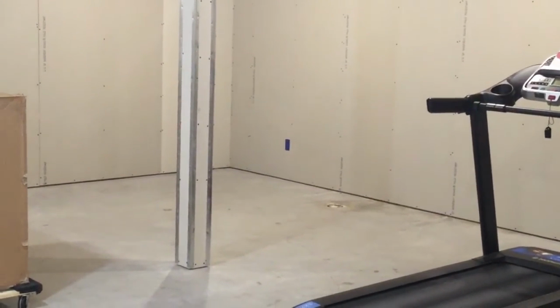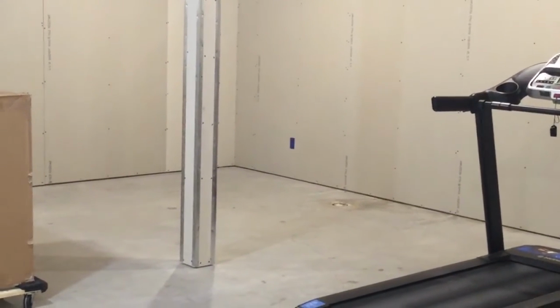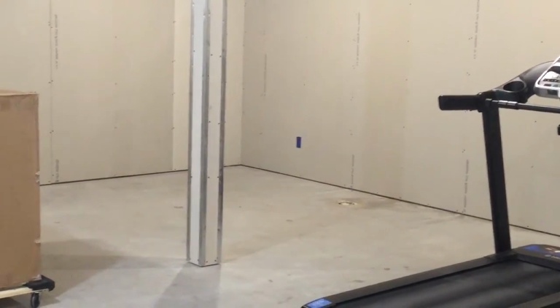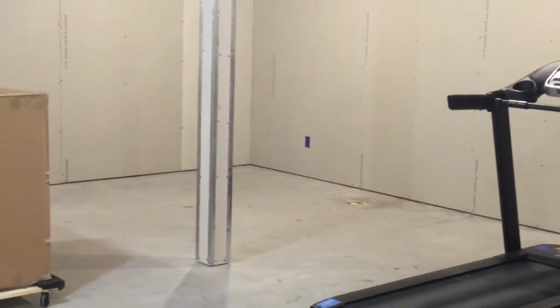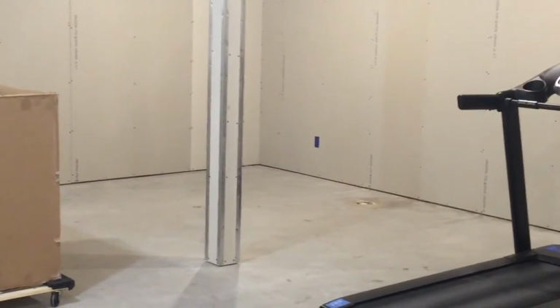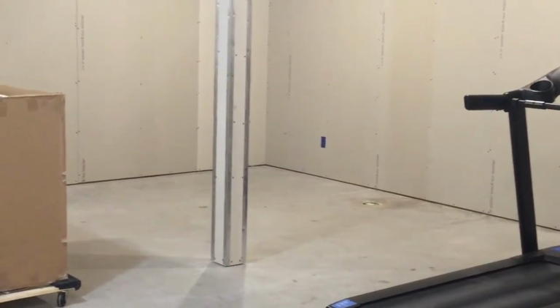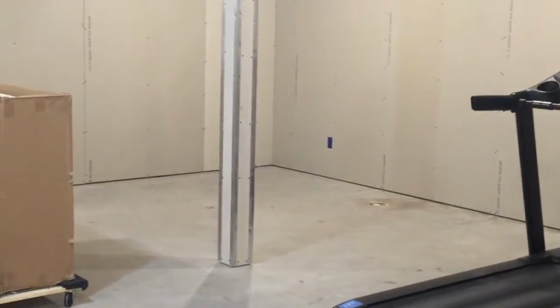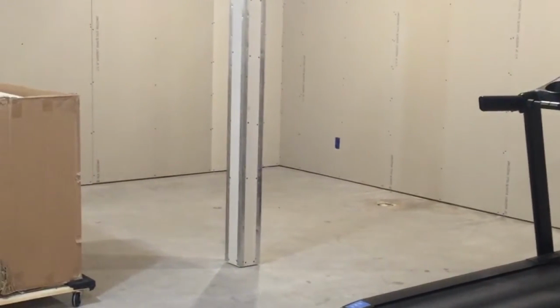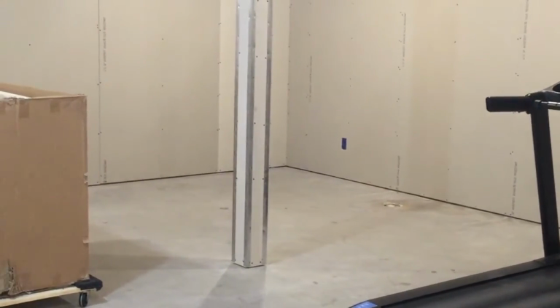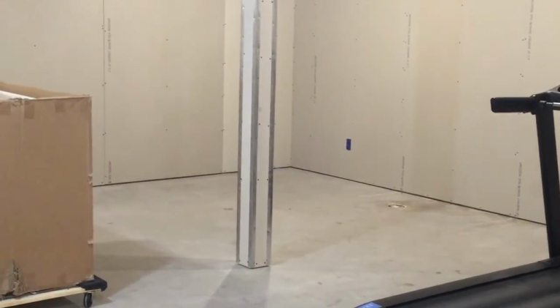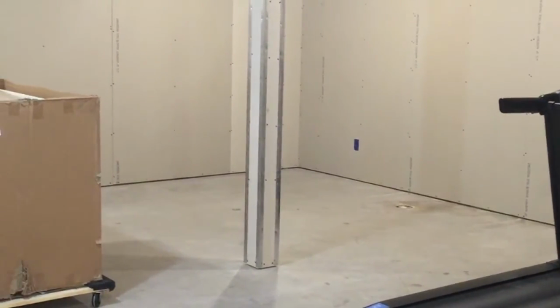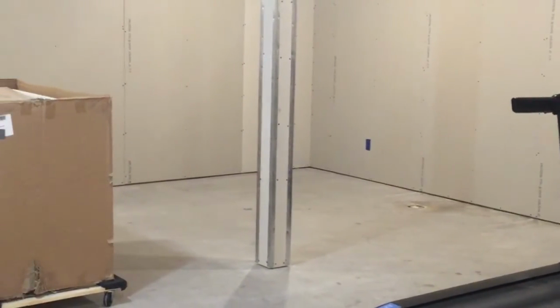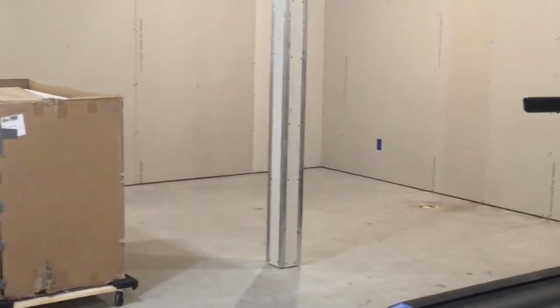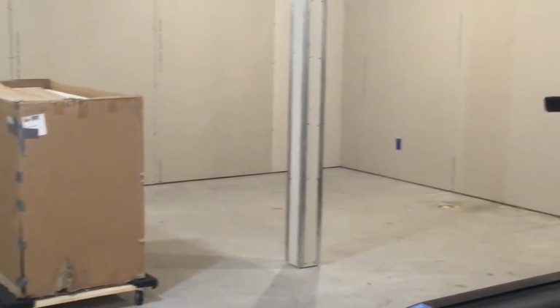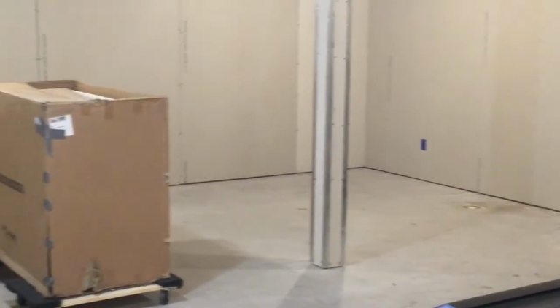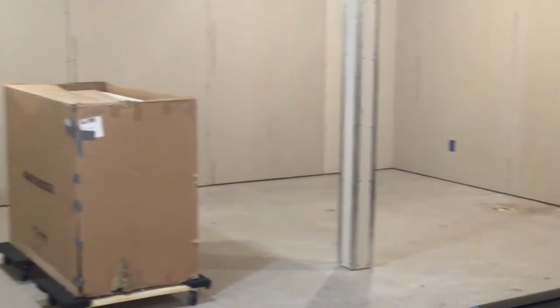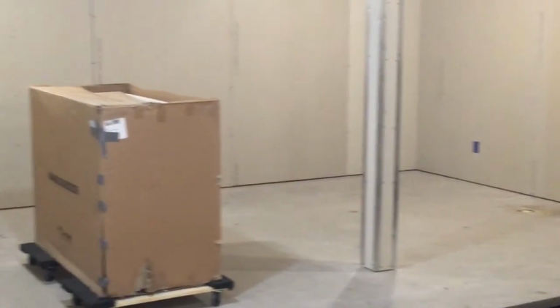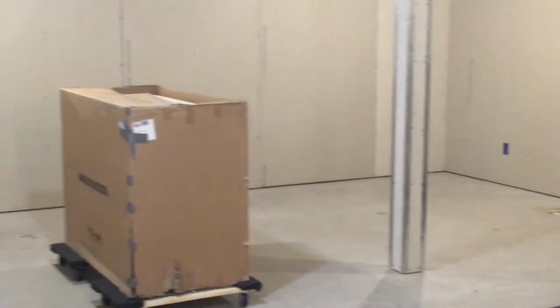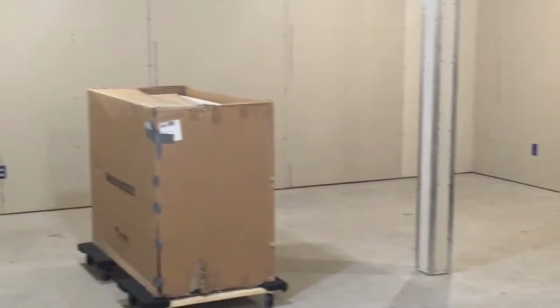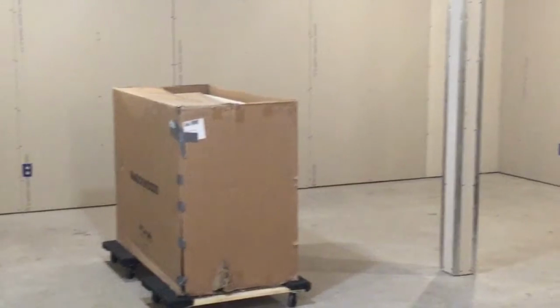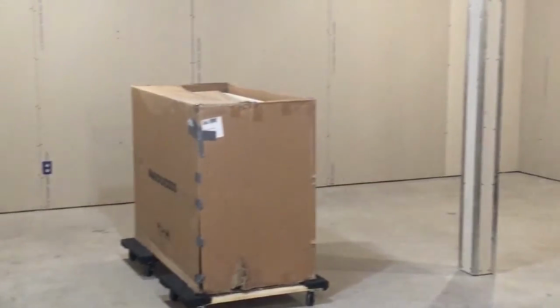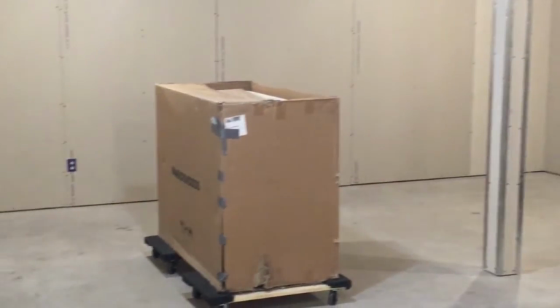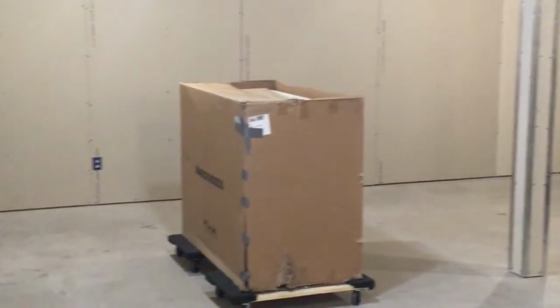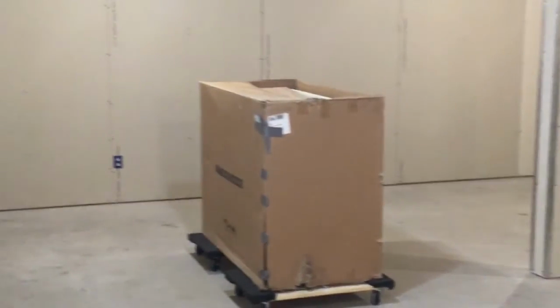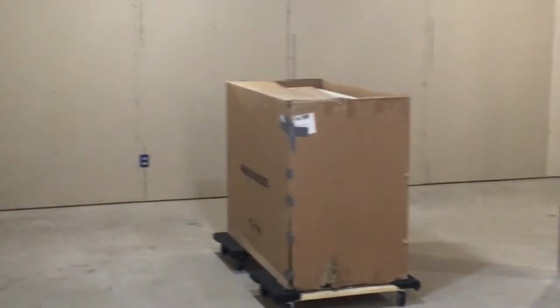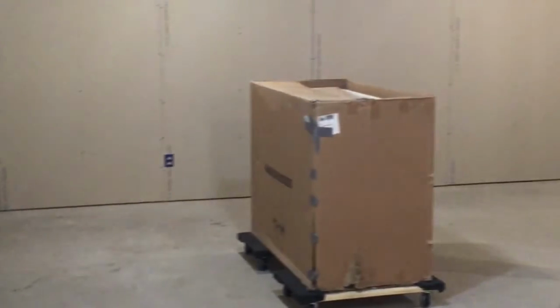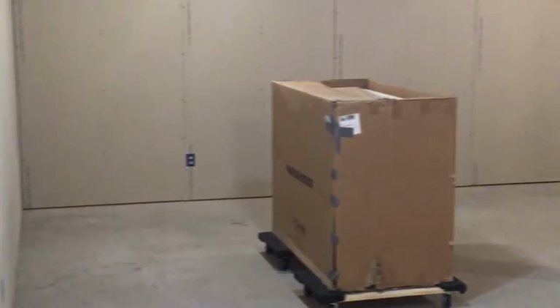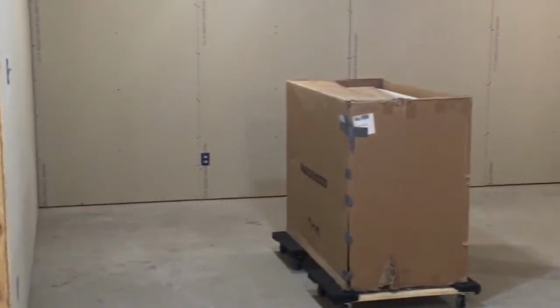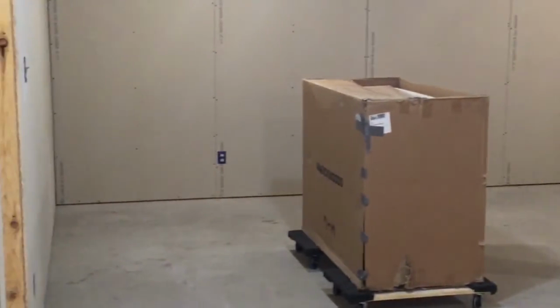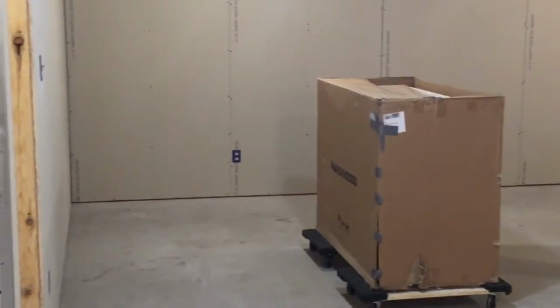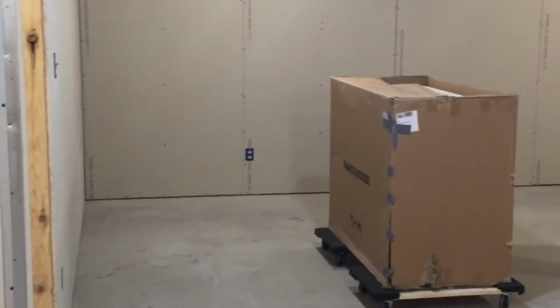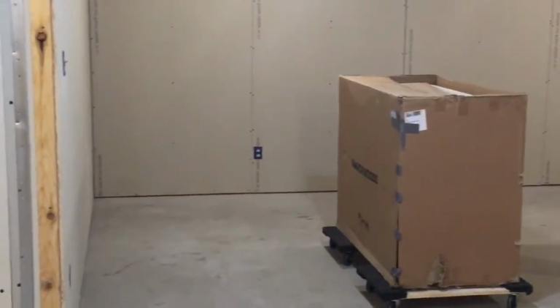And then we move into sort of the unfinished space over here.